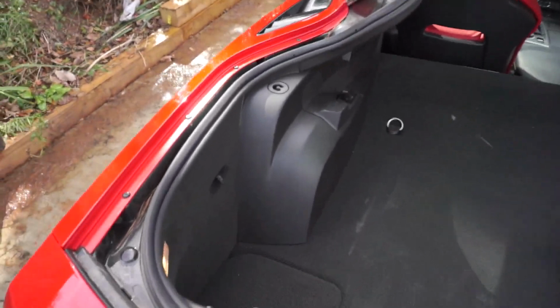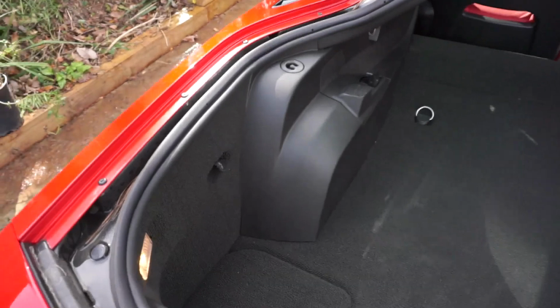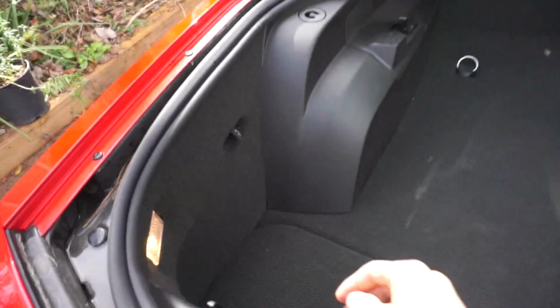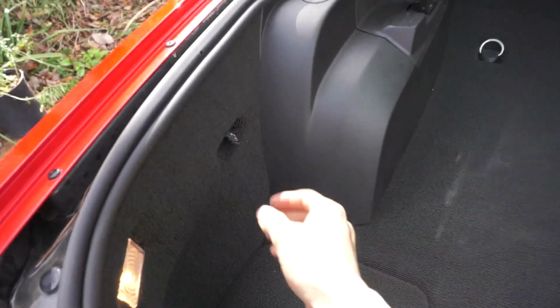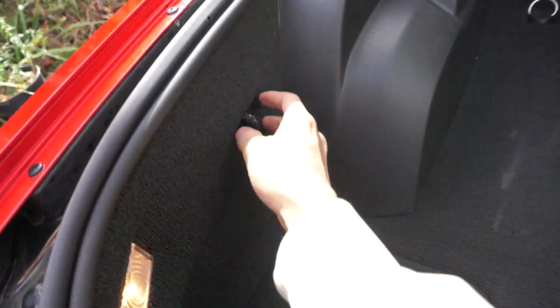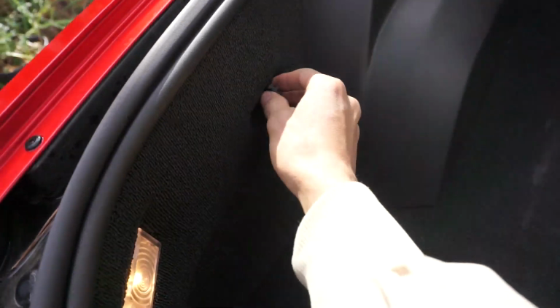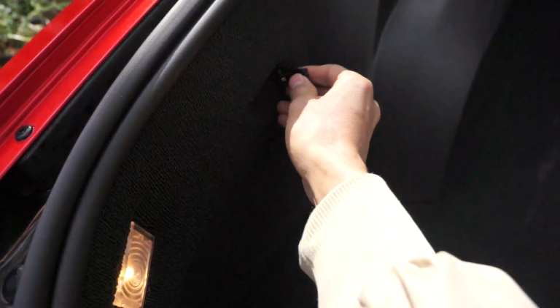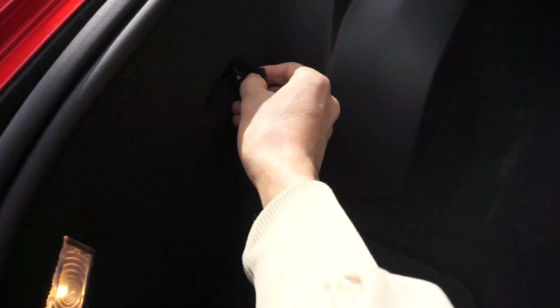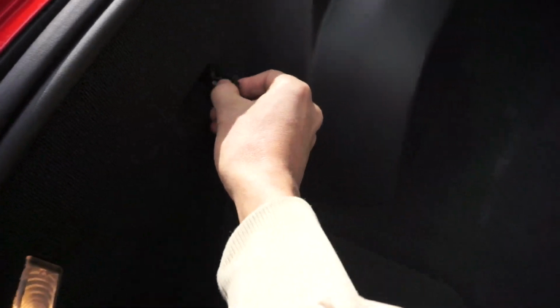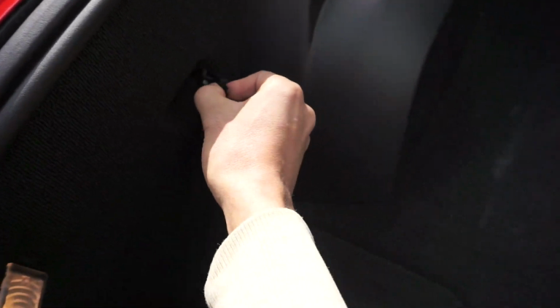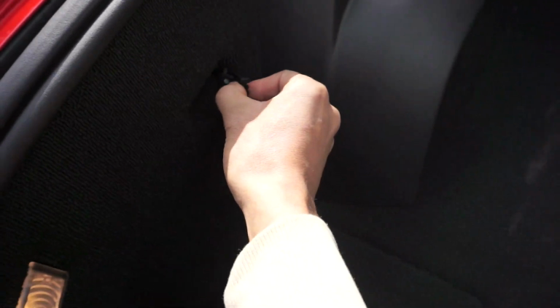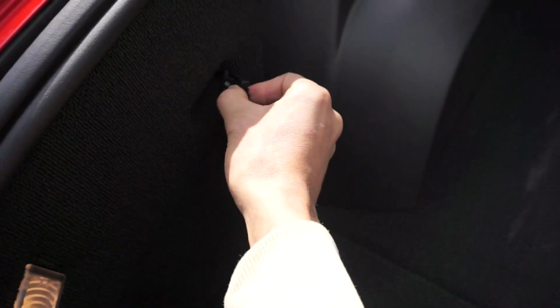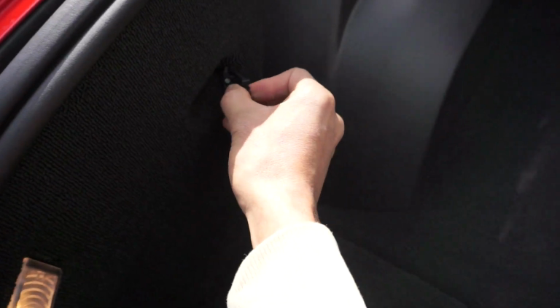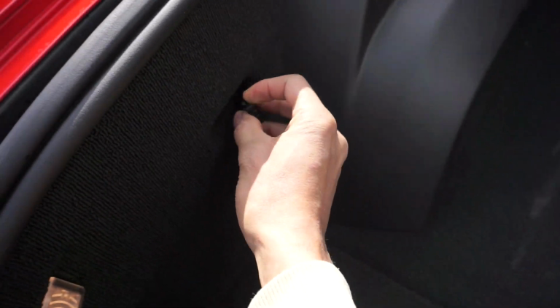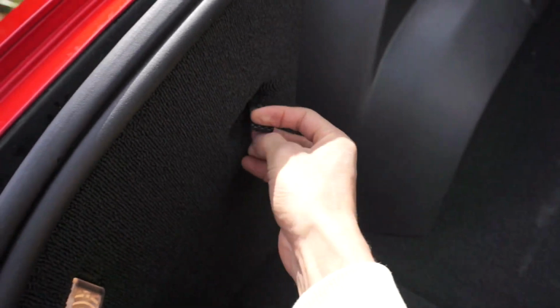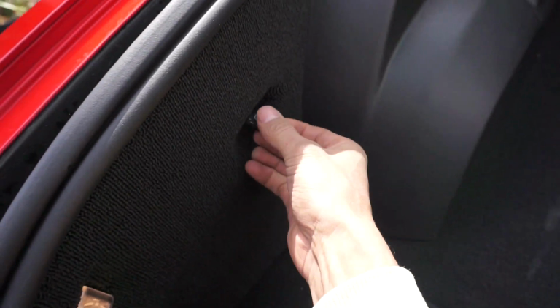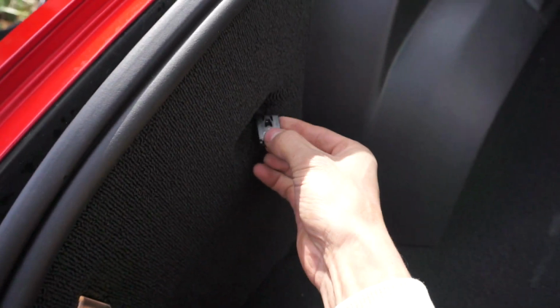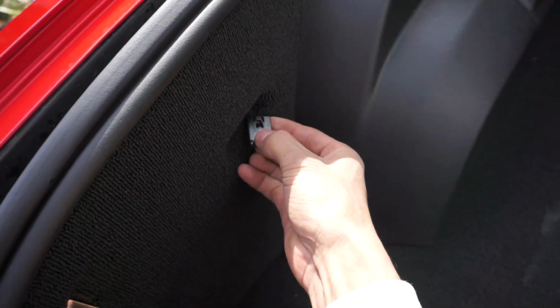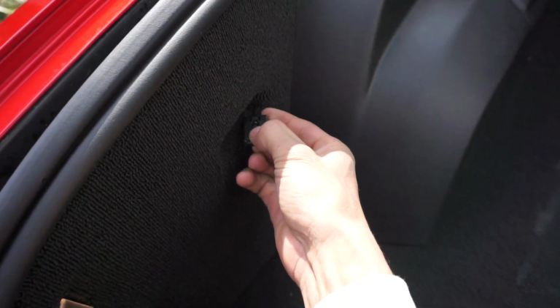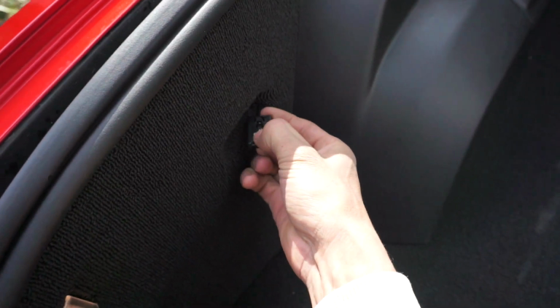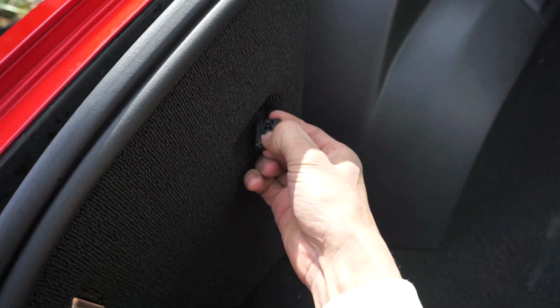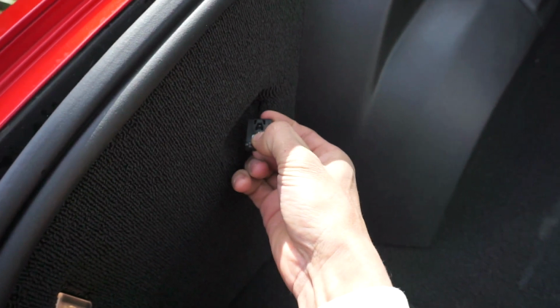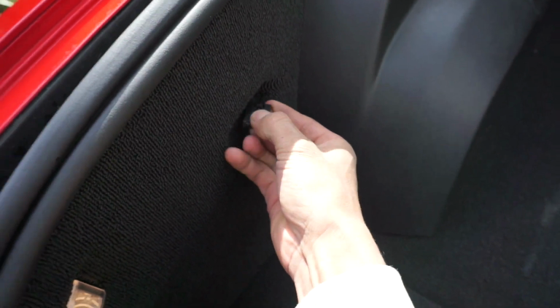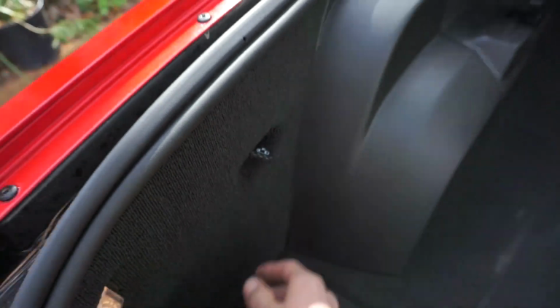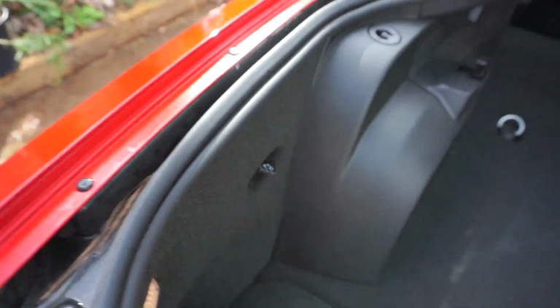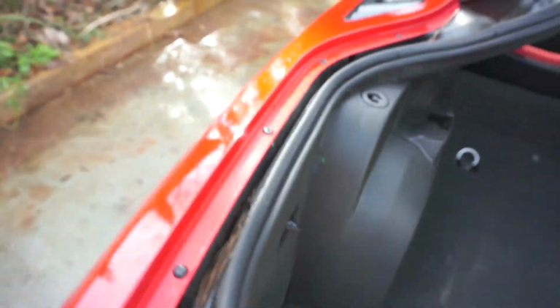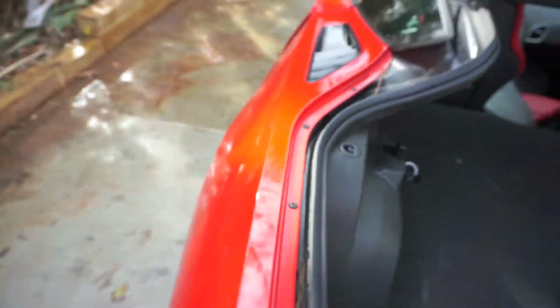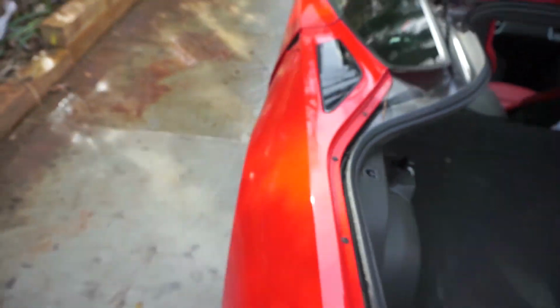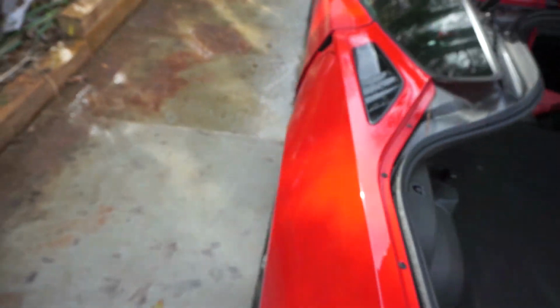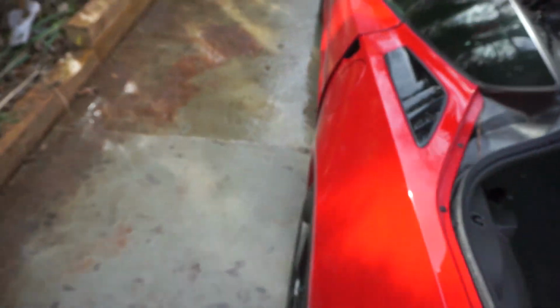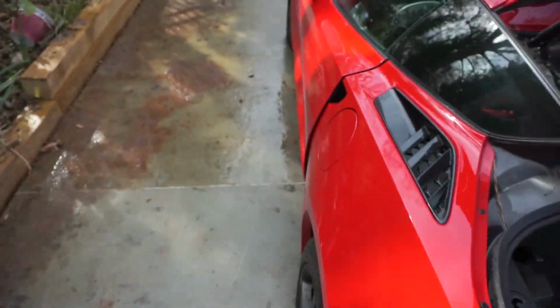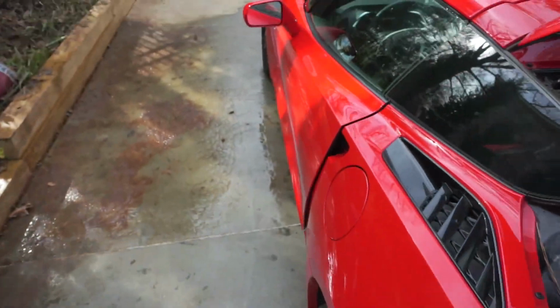And then in the trunk you also have a door release, so now the doors open.